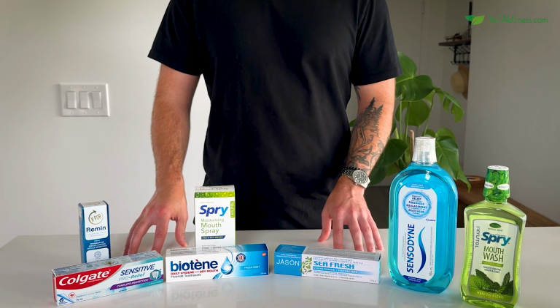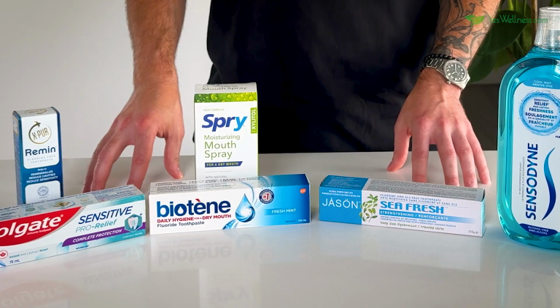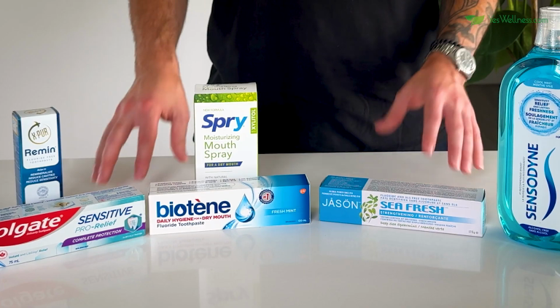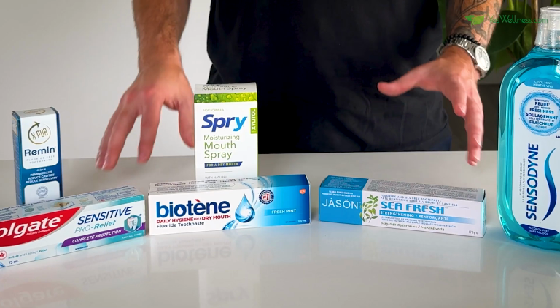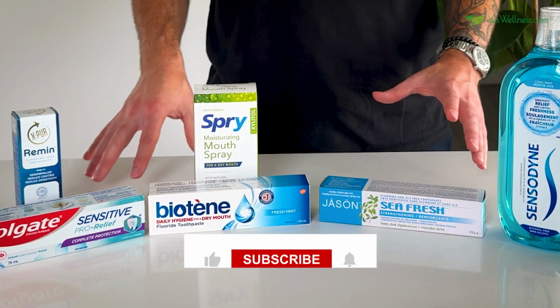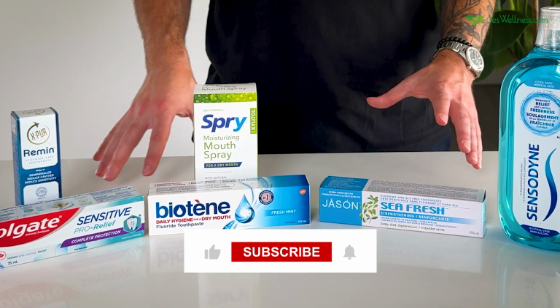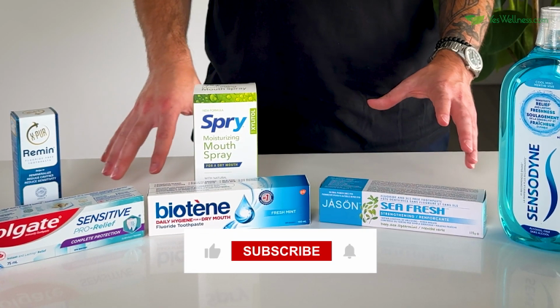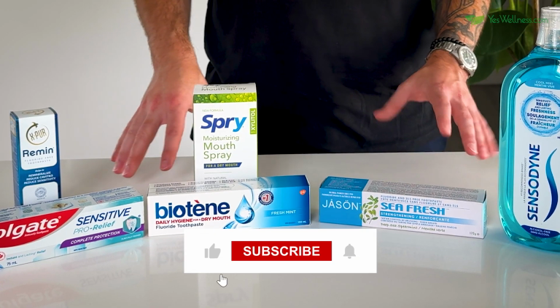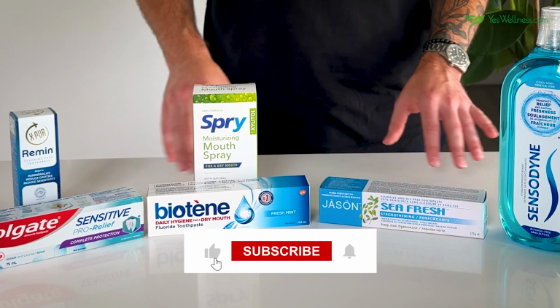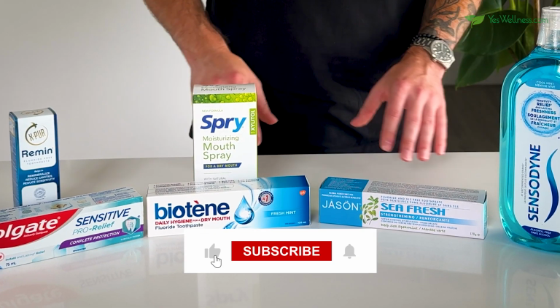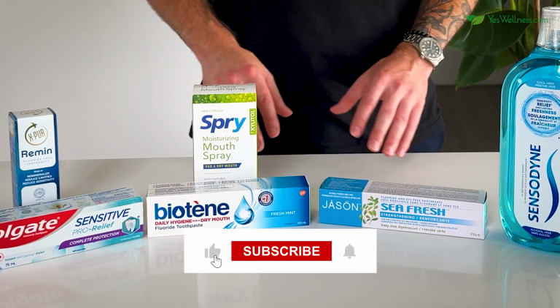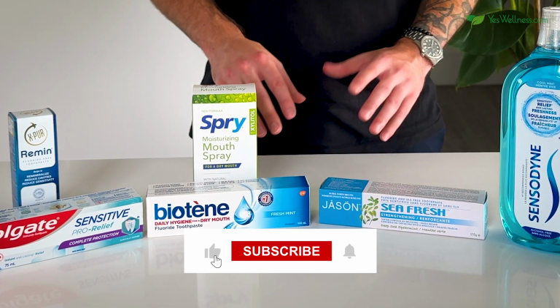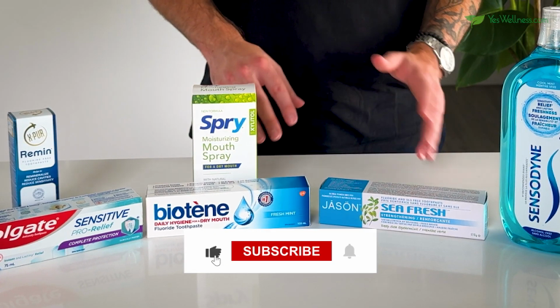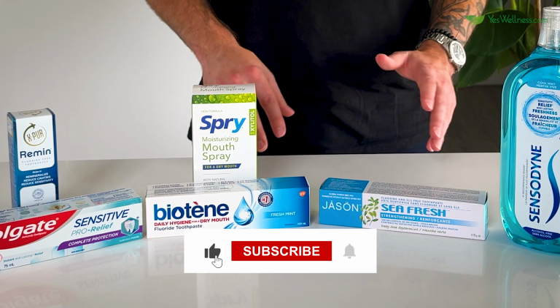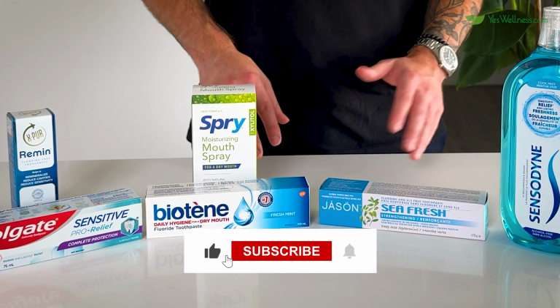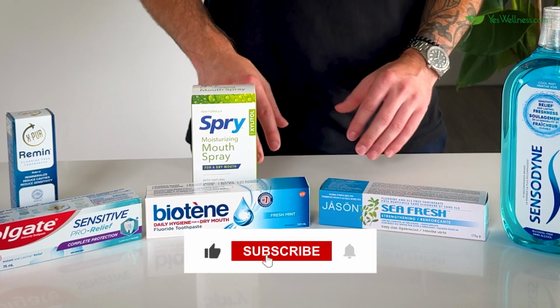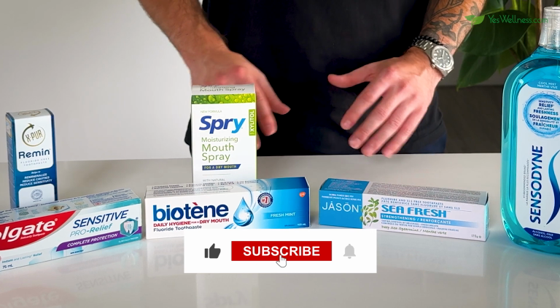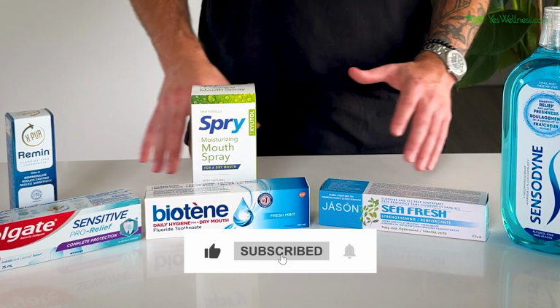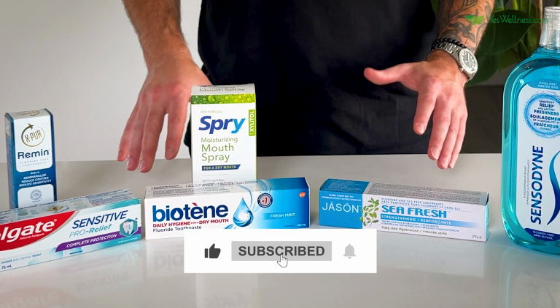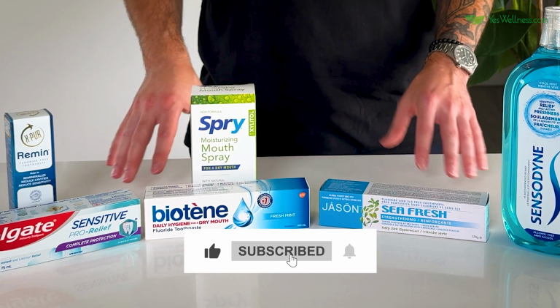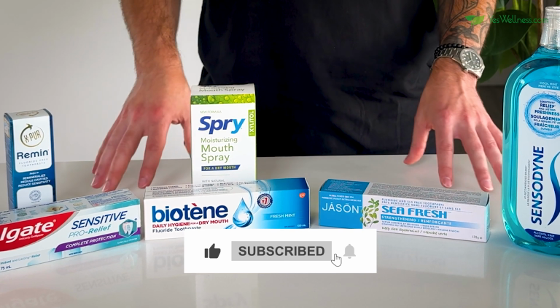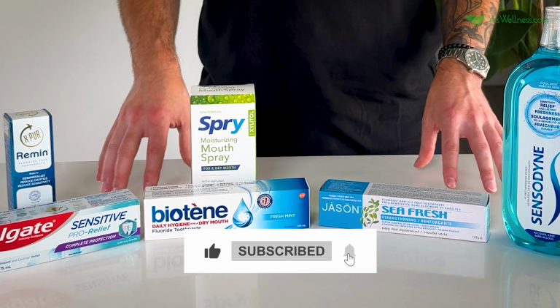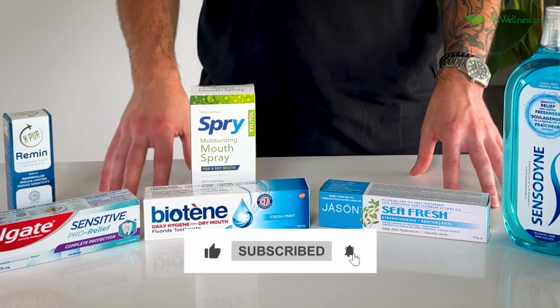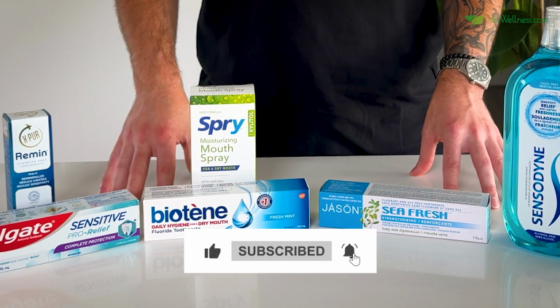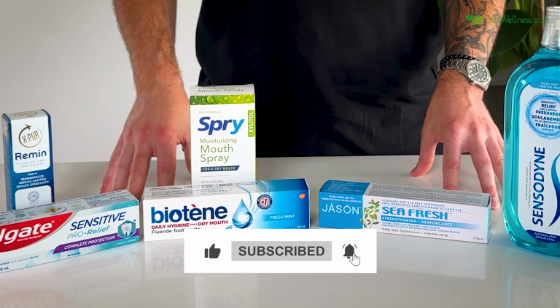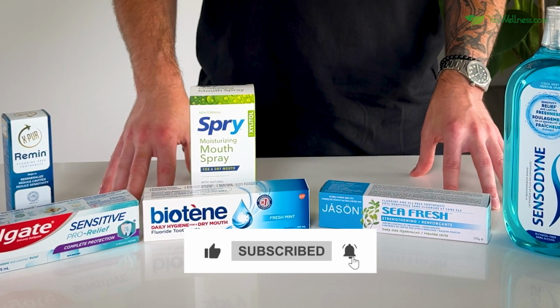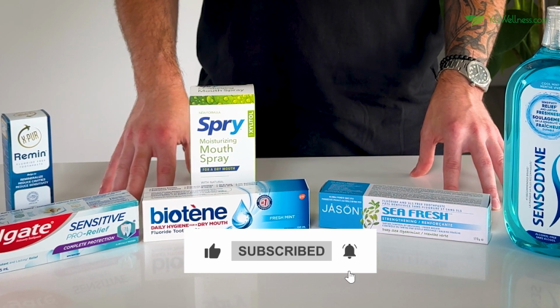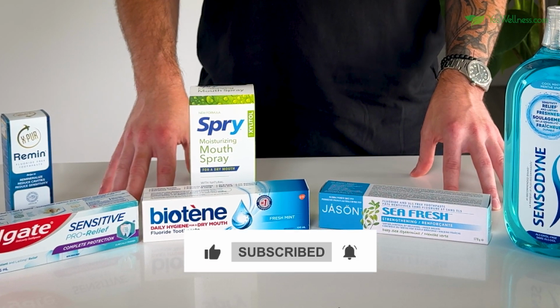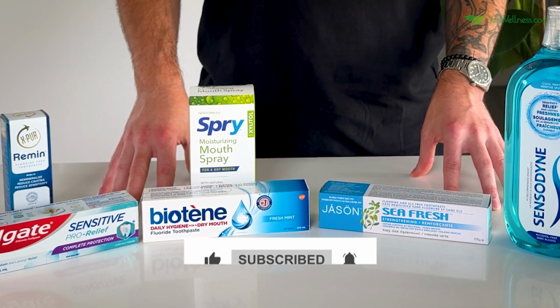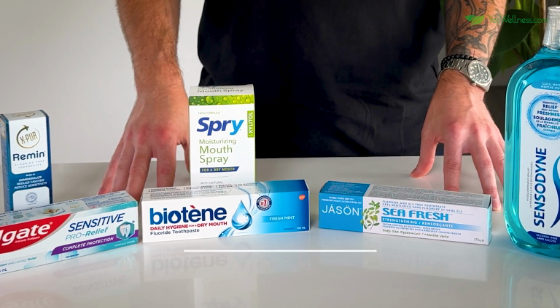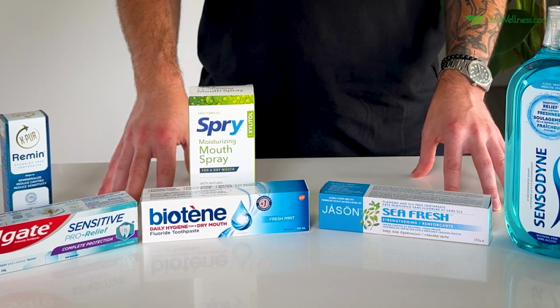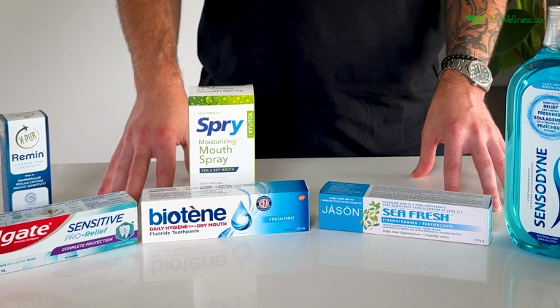If you're enjoying this video so far, don't forget to hit the like button and subscribe to our YouTube channel for more helpful tips and product recommendations.